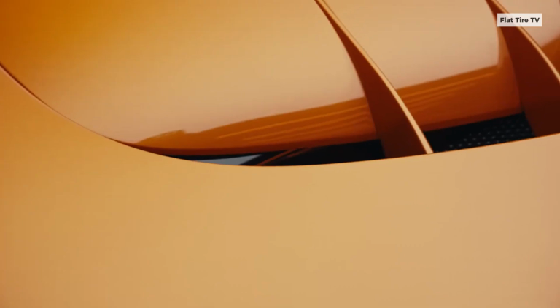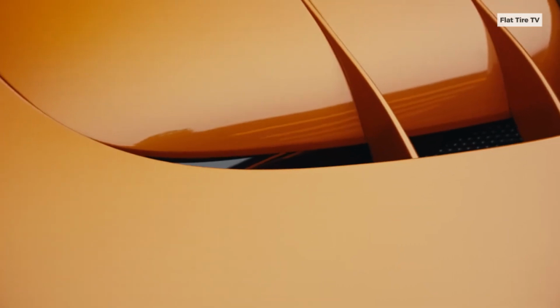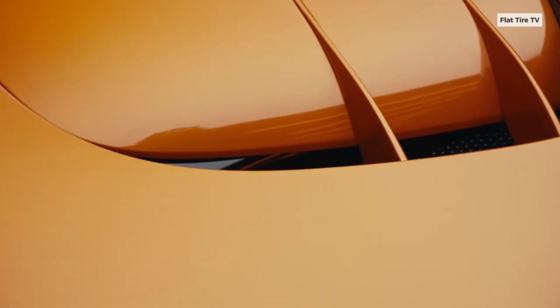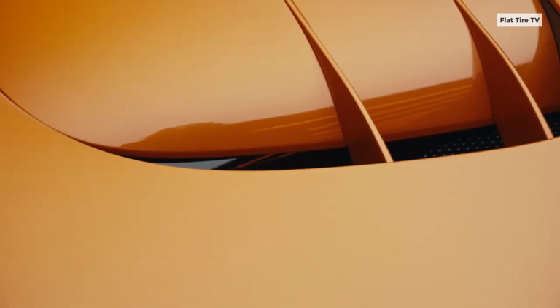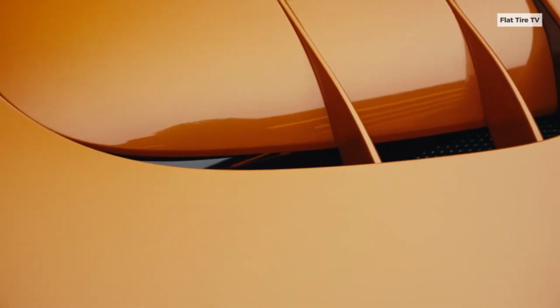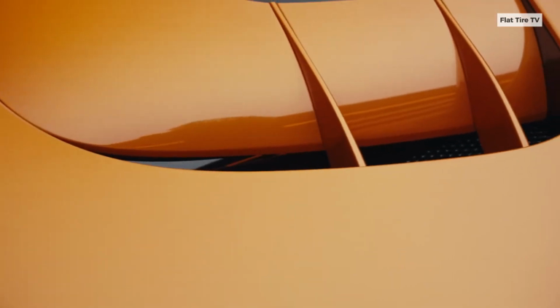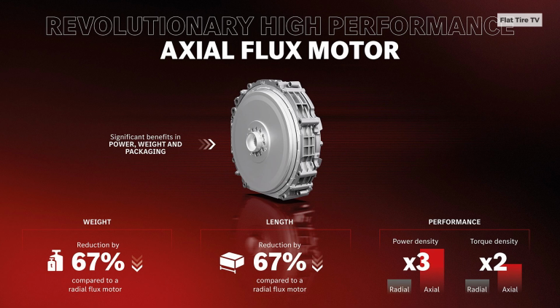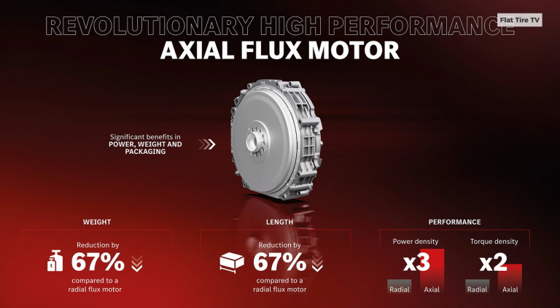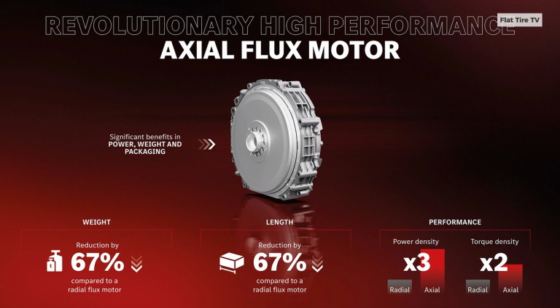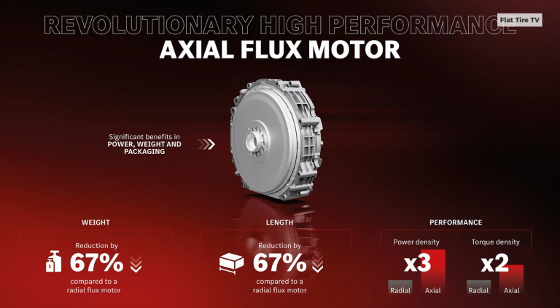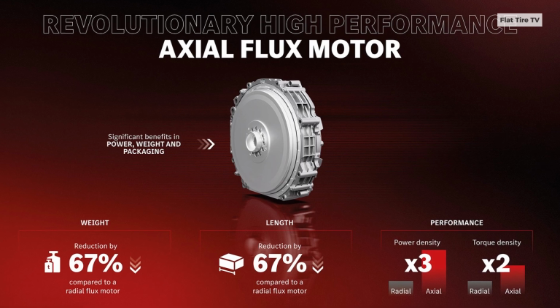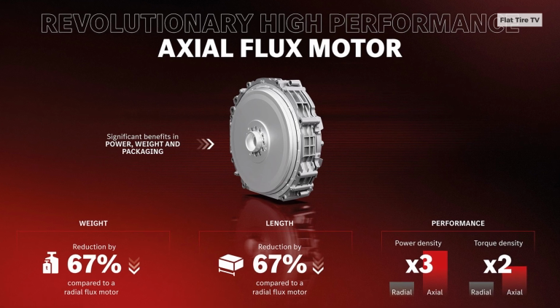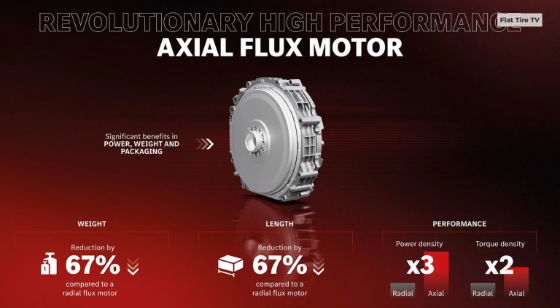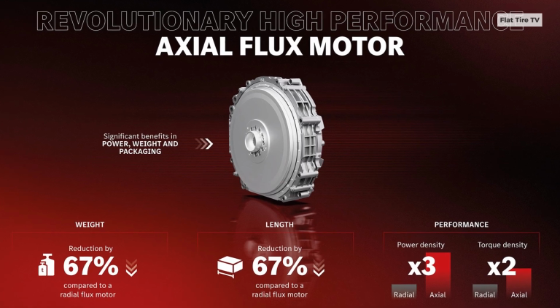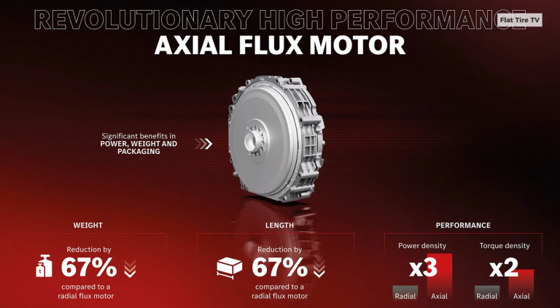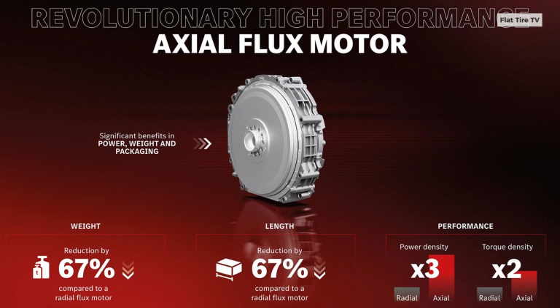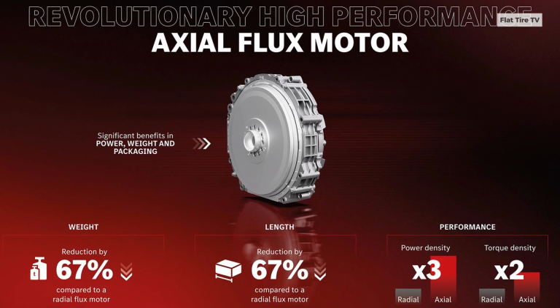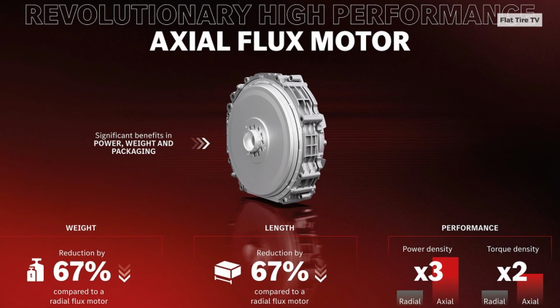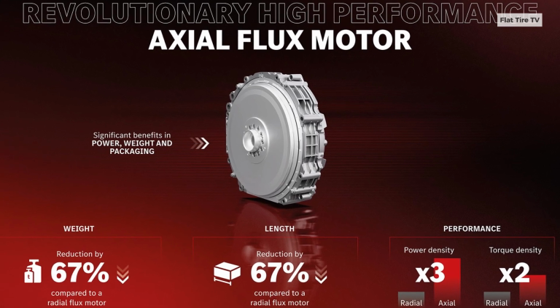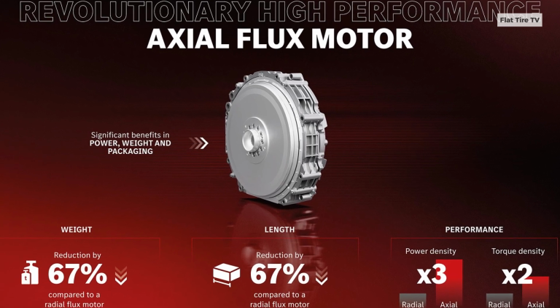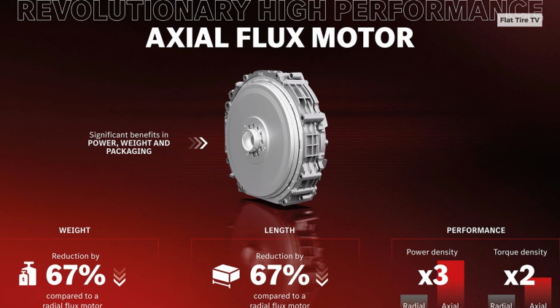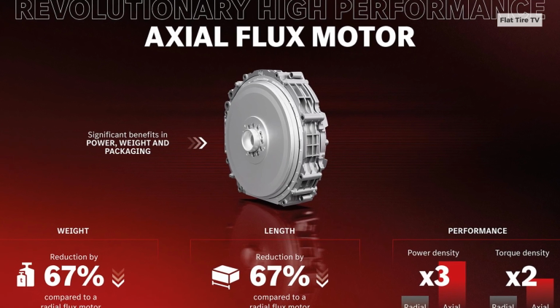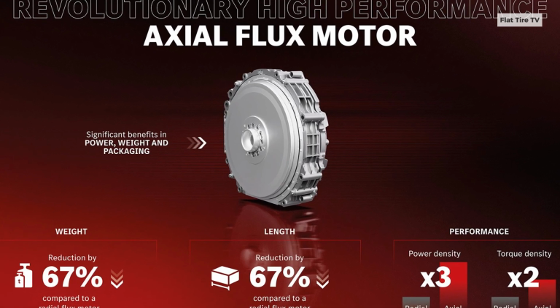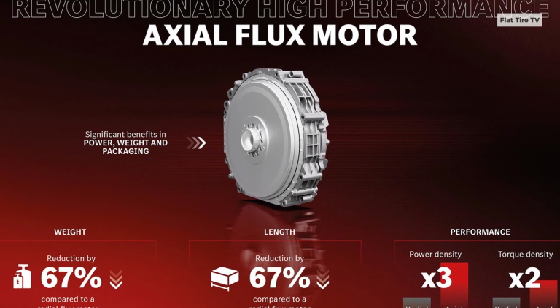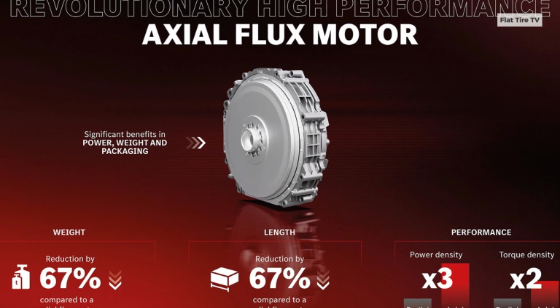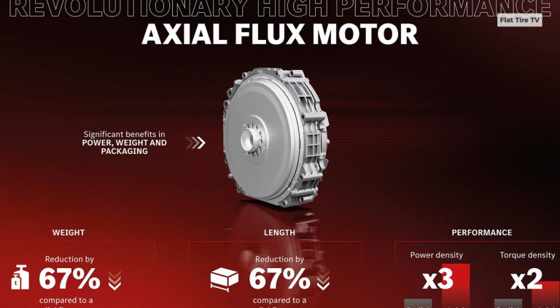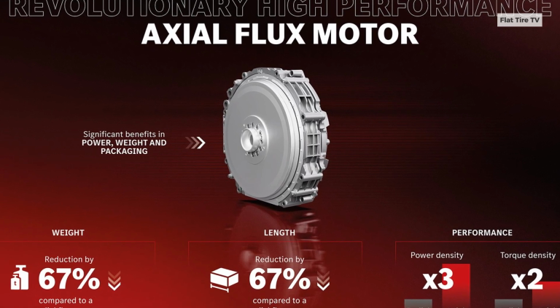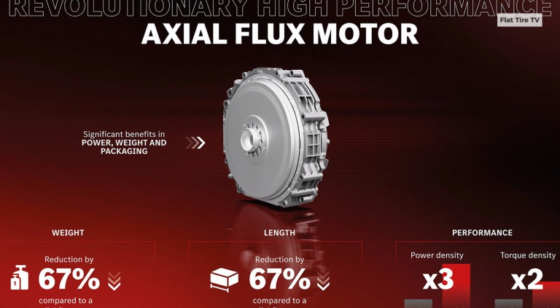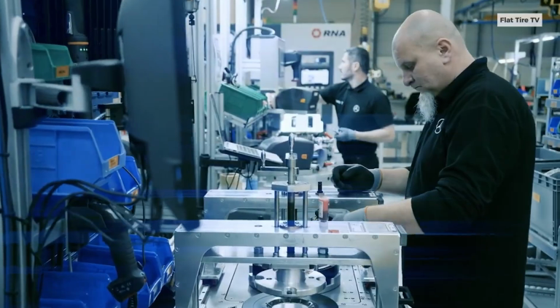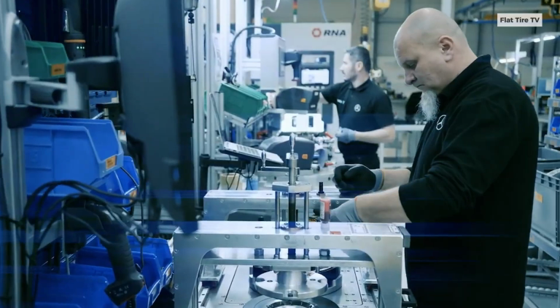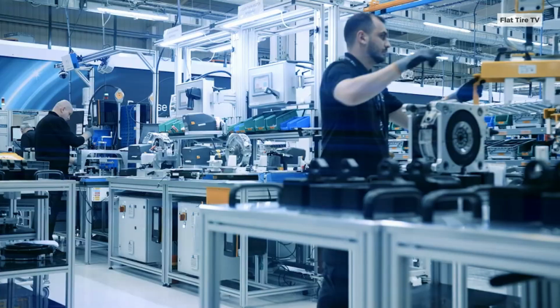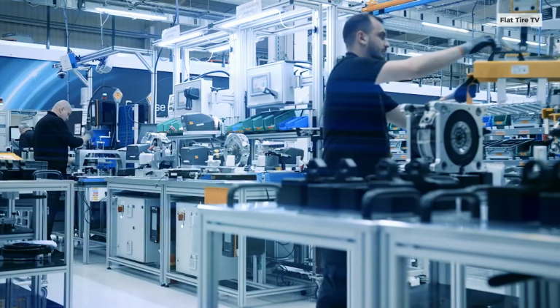This rear unit, weighing just 140 kilograms, produces over 860 horsepower.